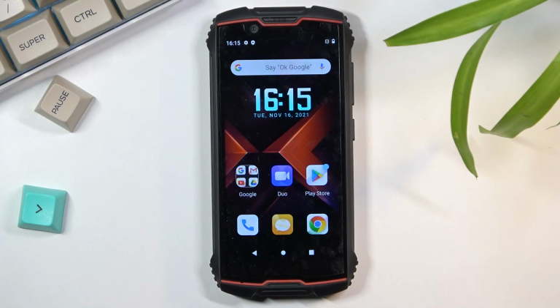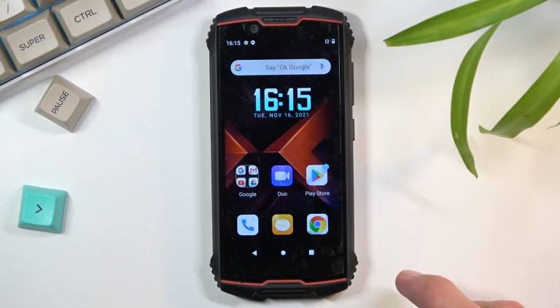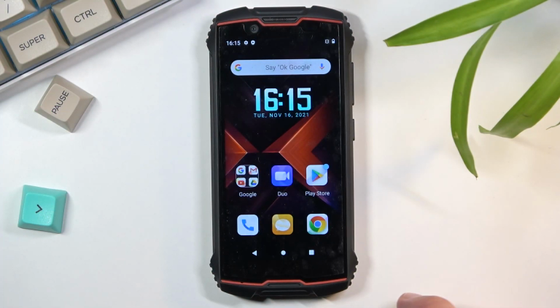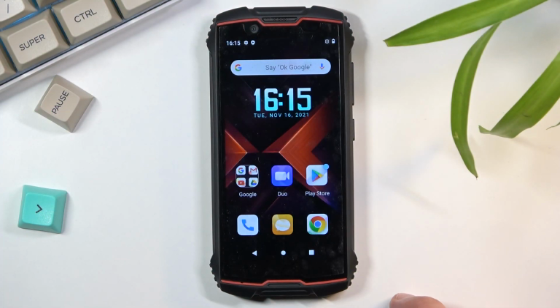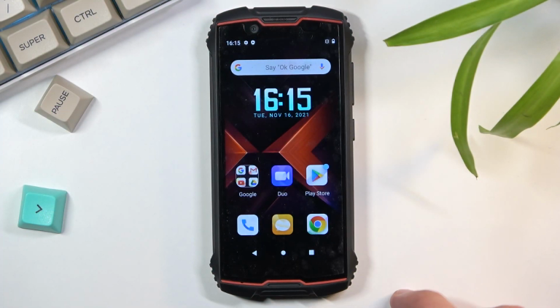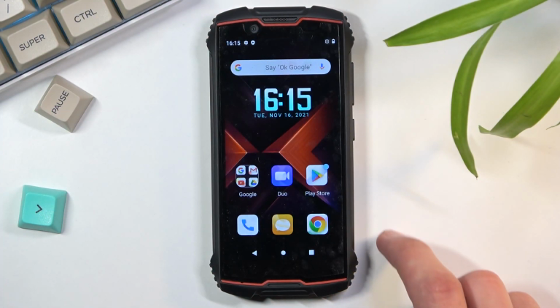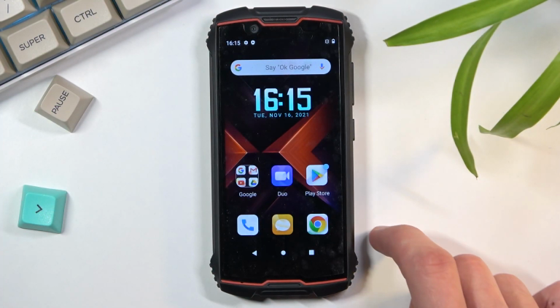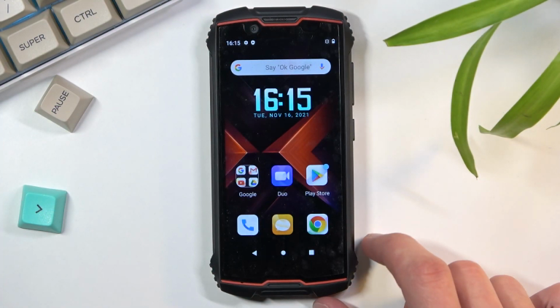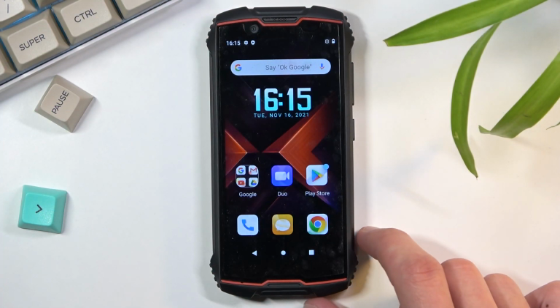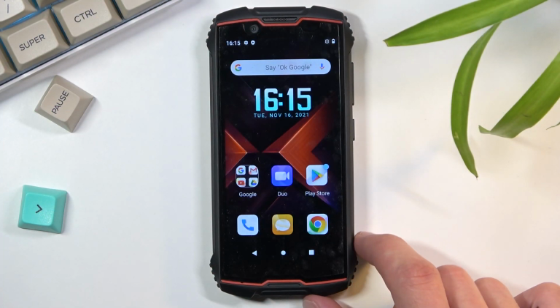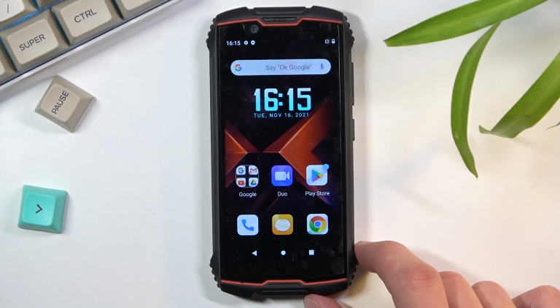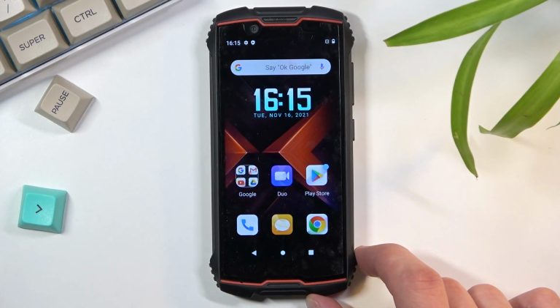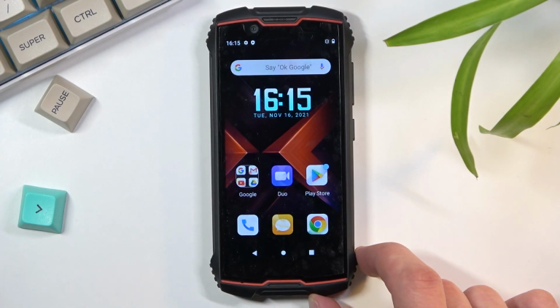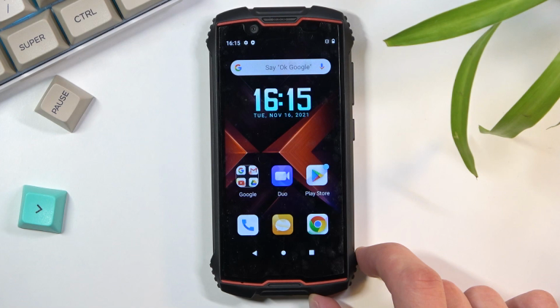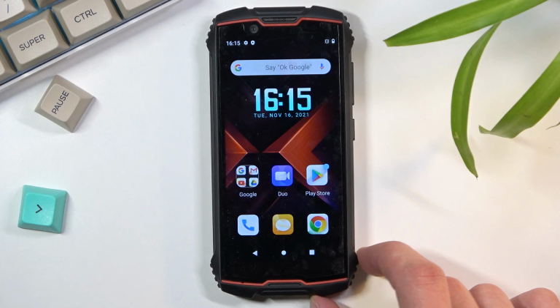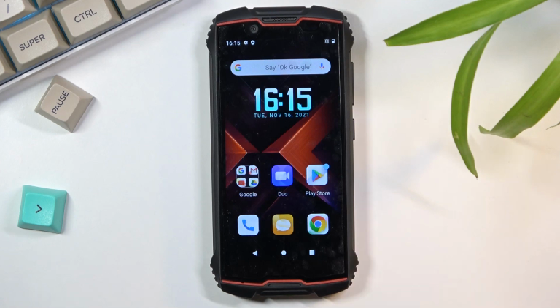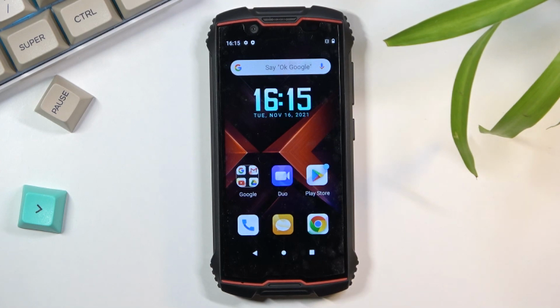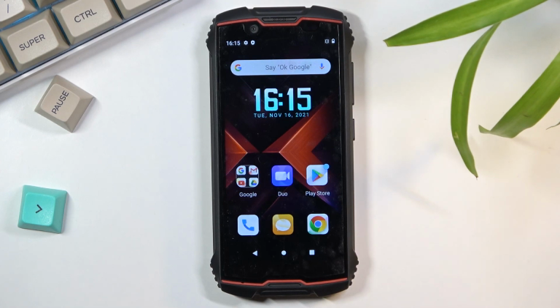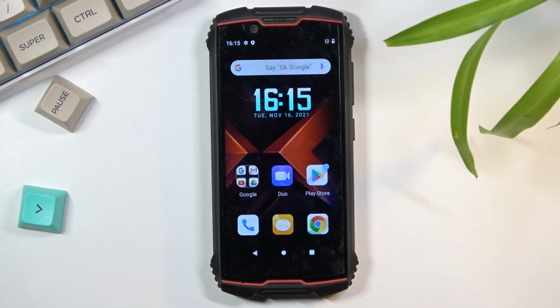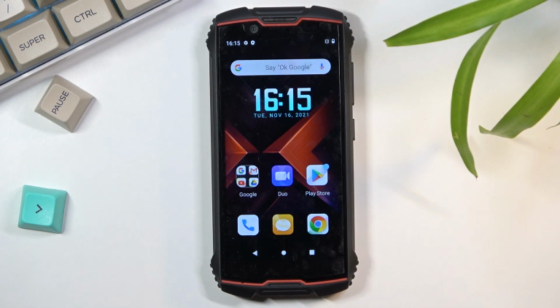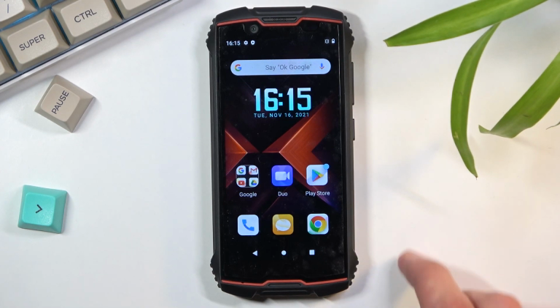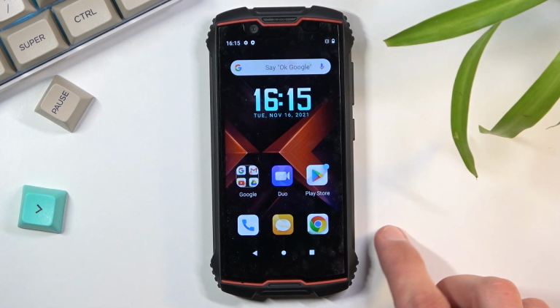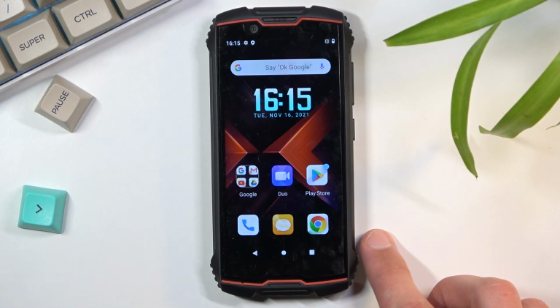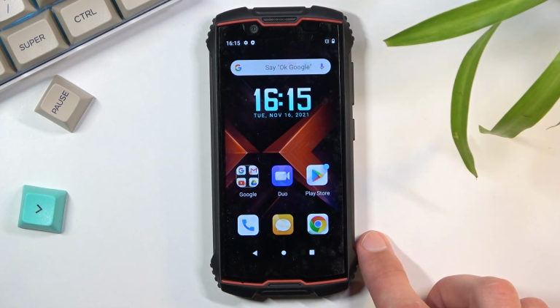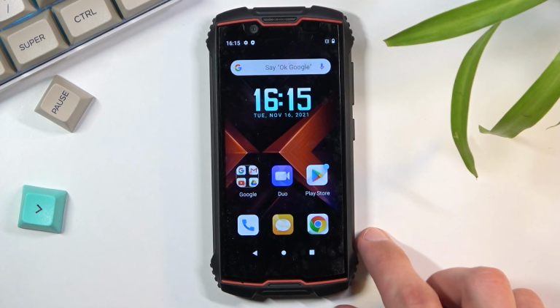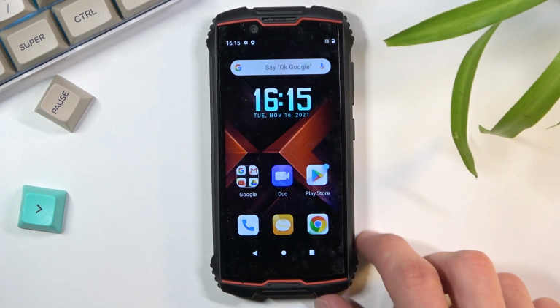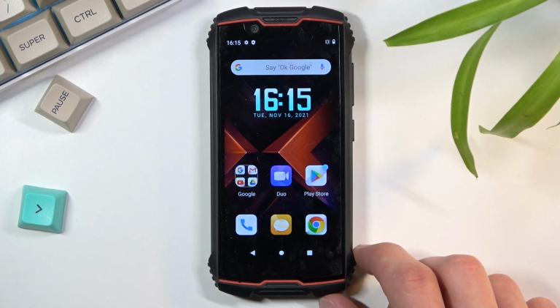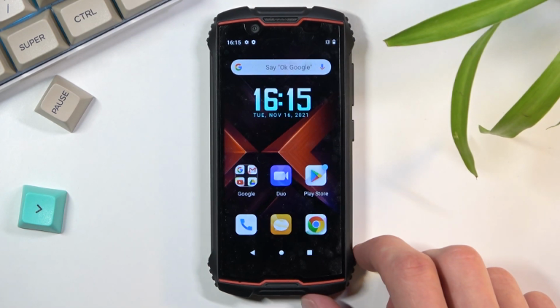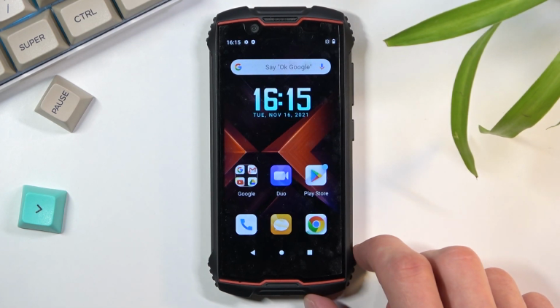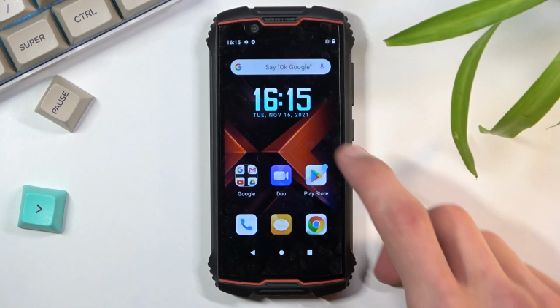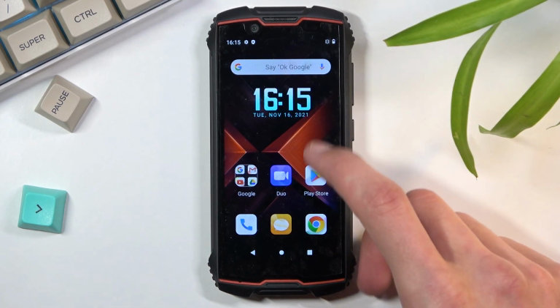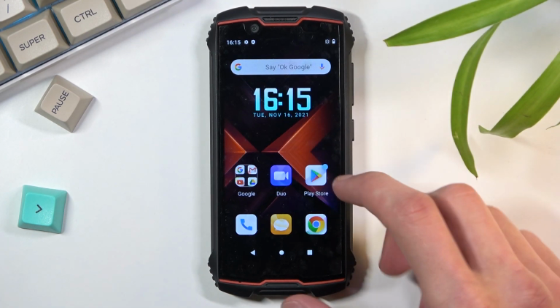This is a Q-Bar King Kong Mini 2 and today I'll show you how to hard reset the device through settings.